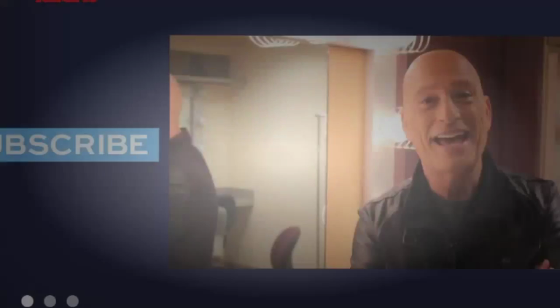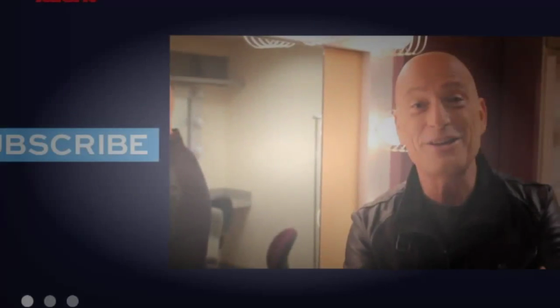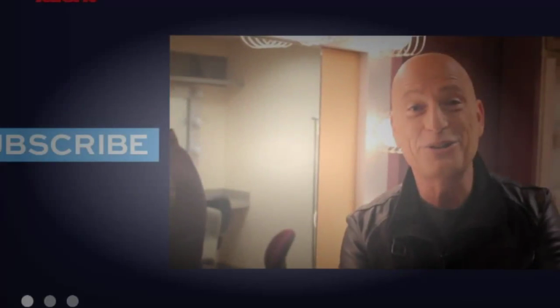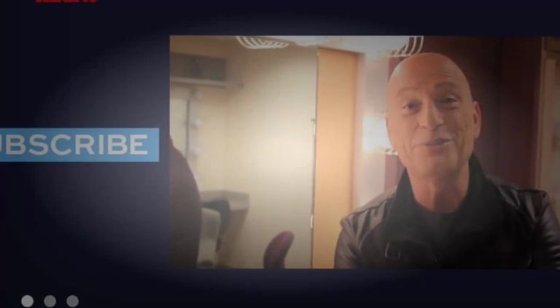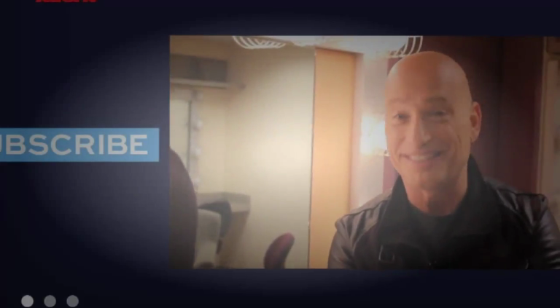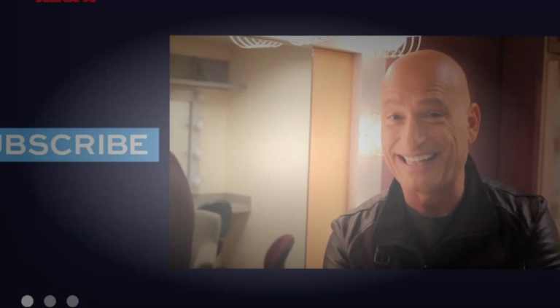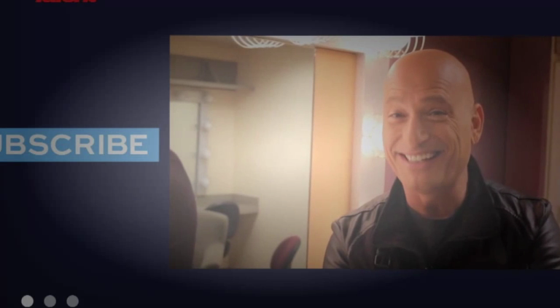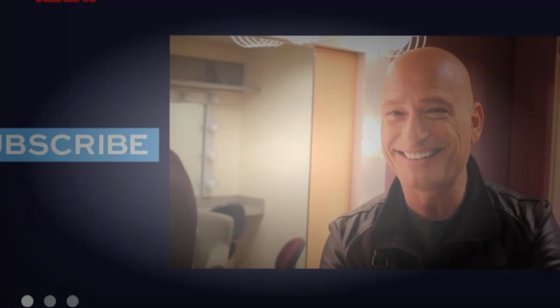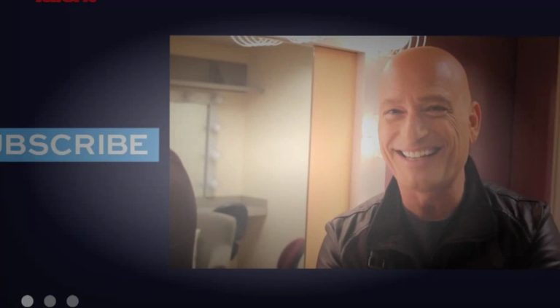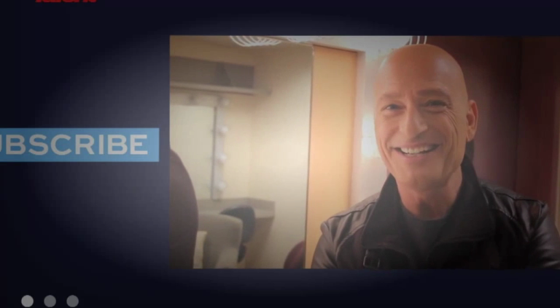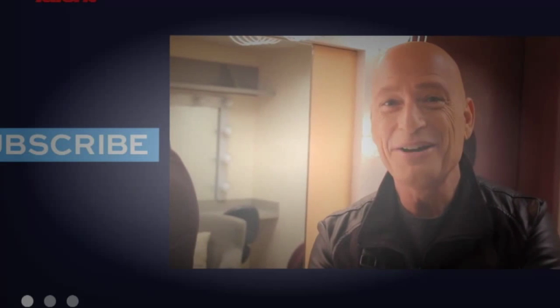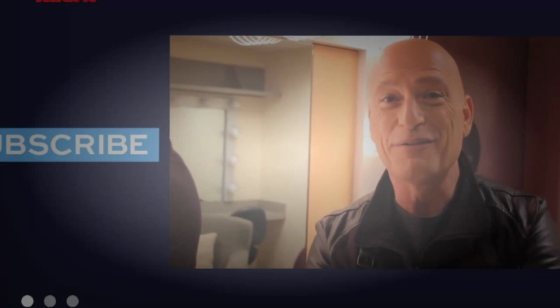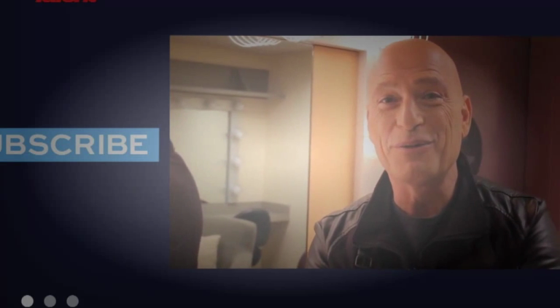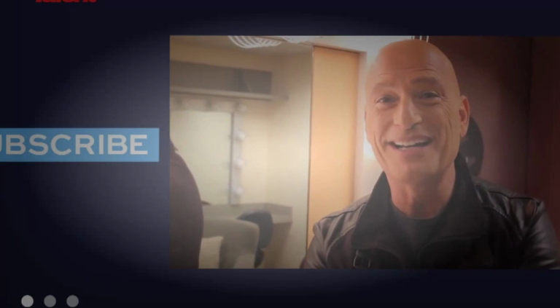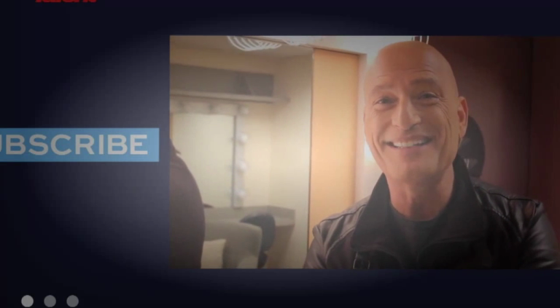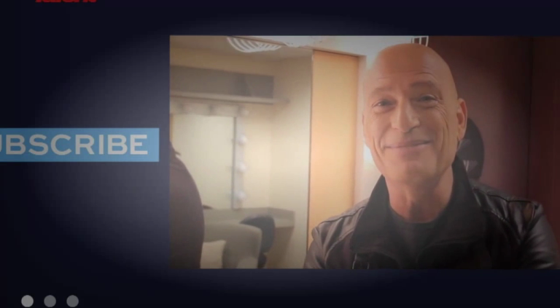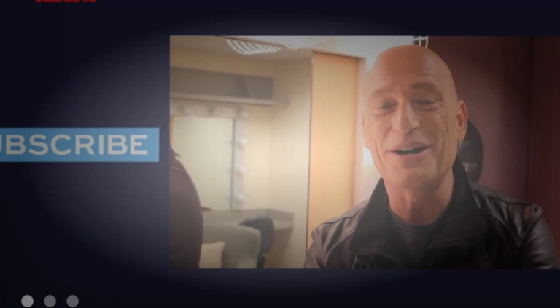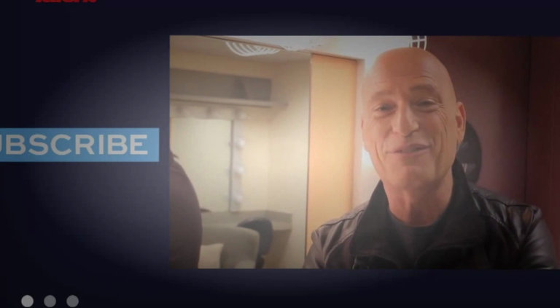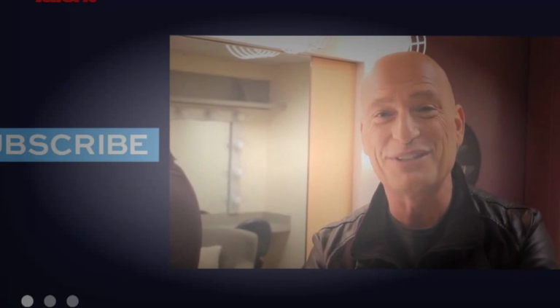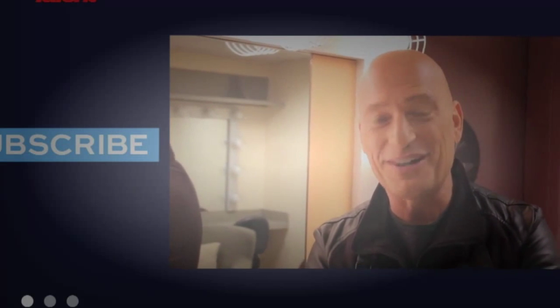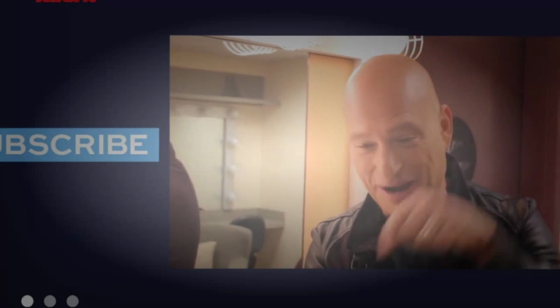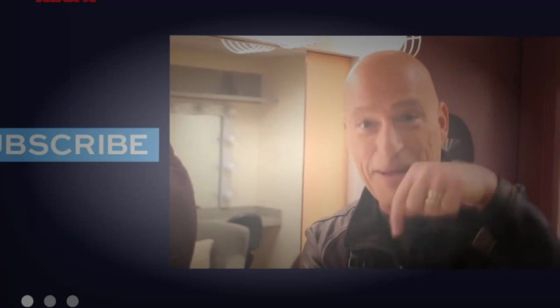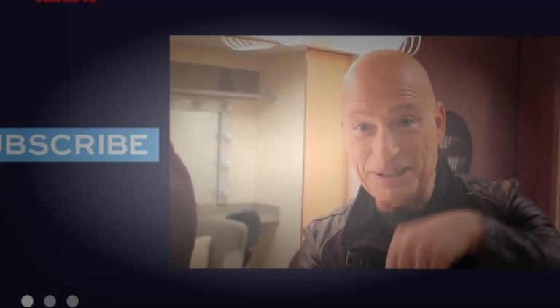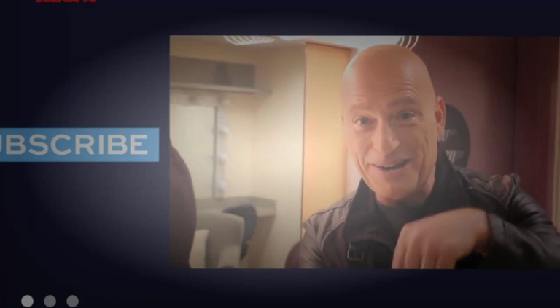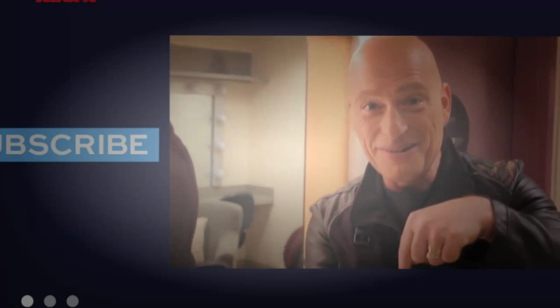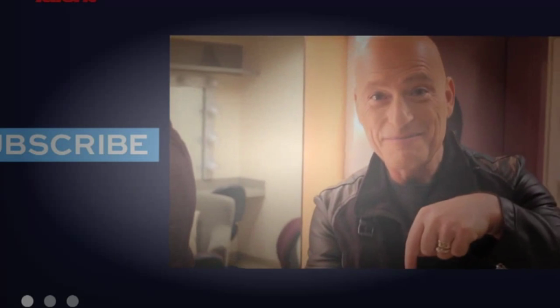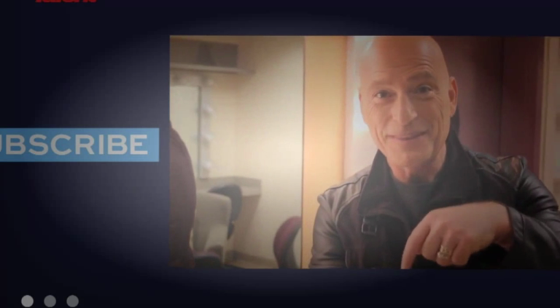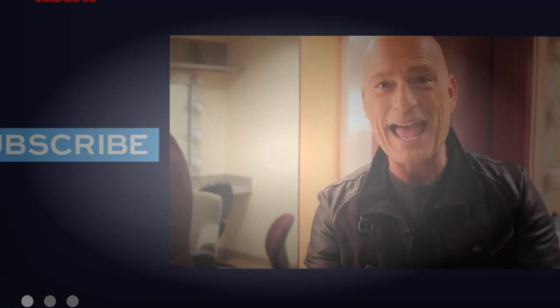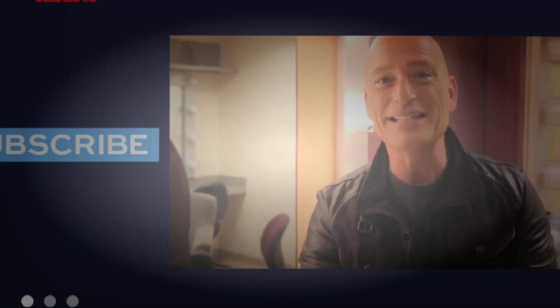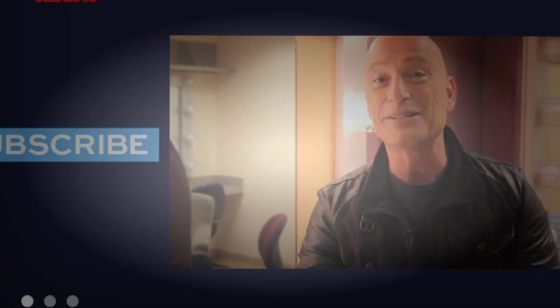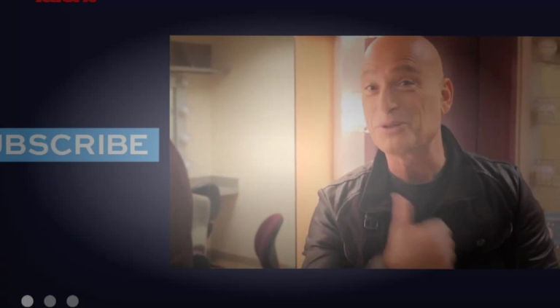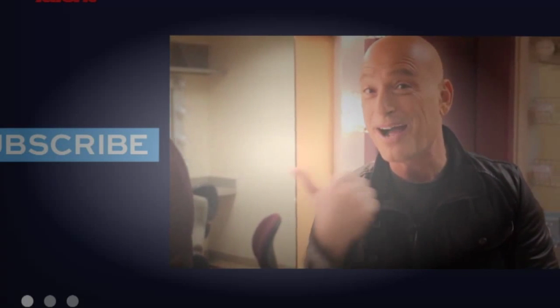Hey YouTube, did you like what you just saw? Well, if you want to see more, comment below and subscribe.